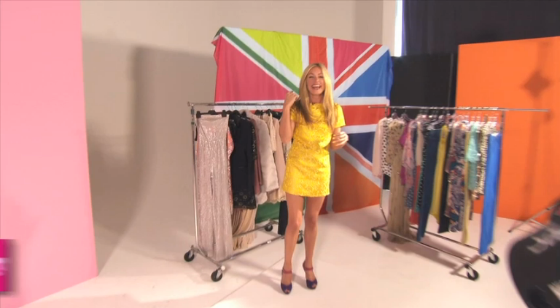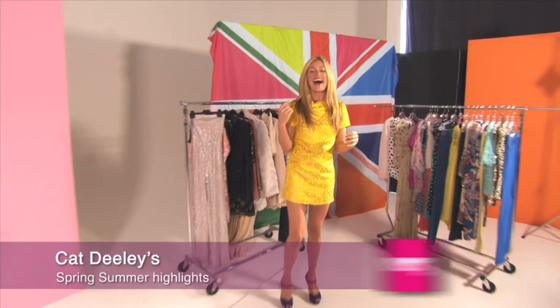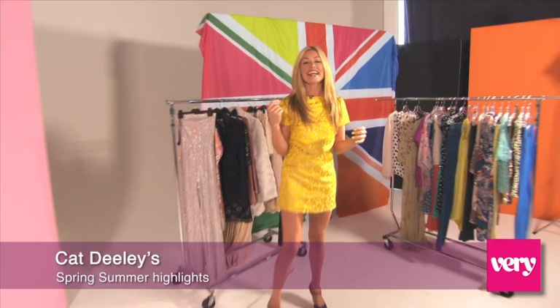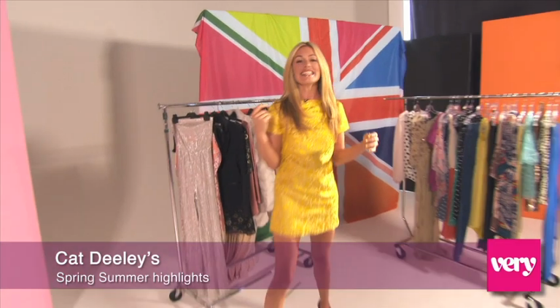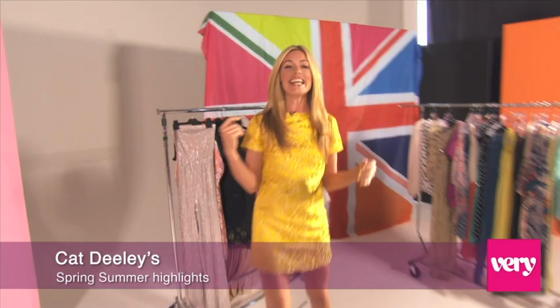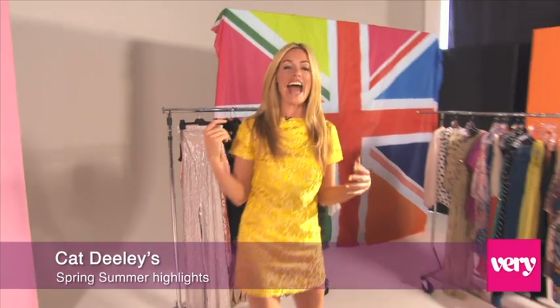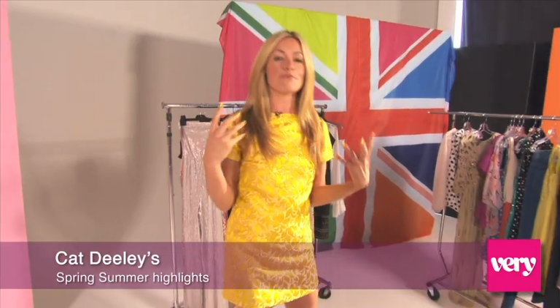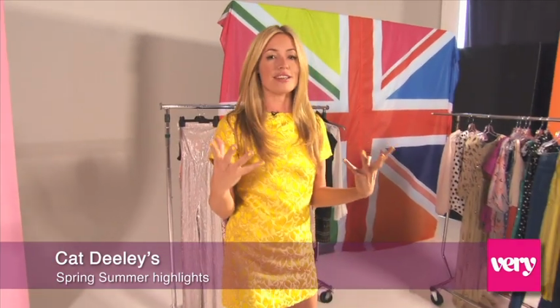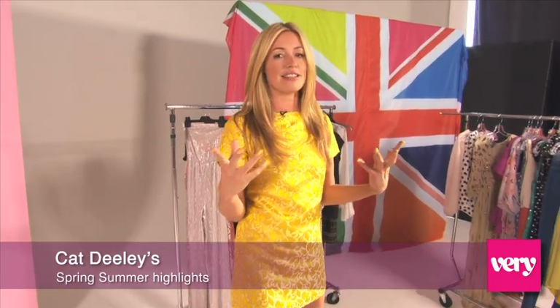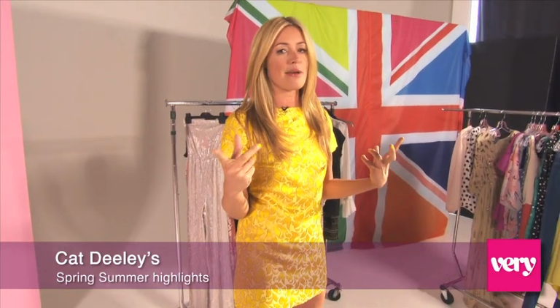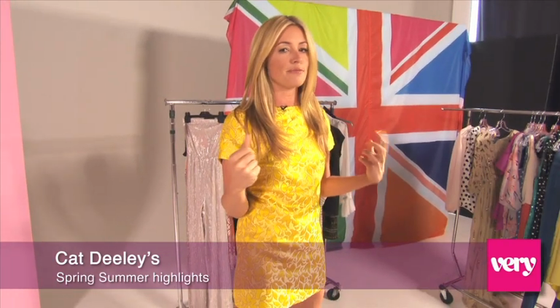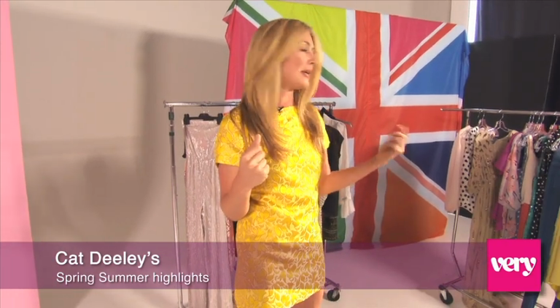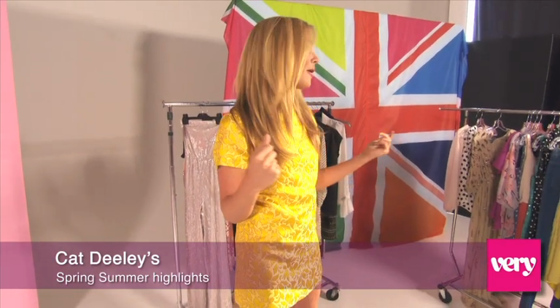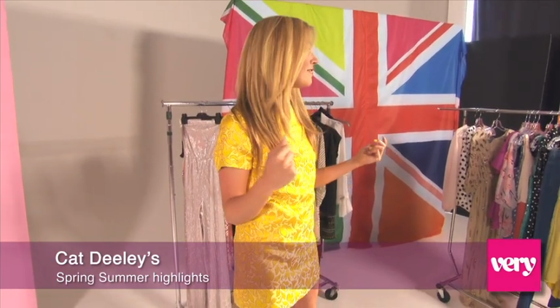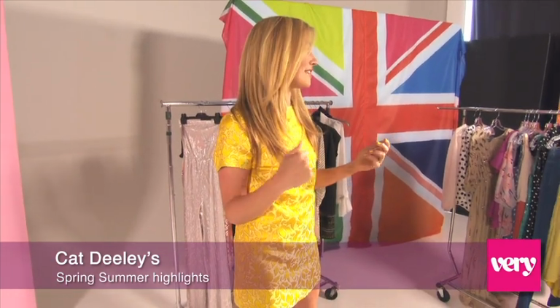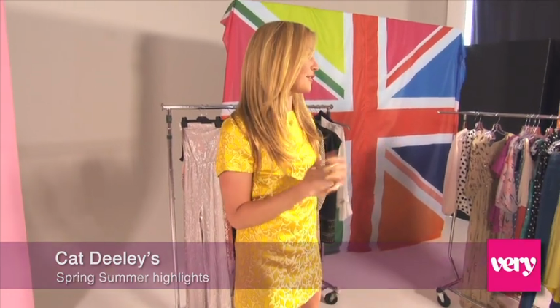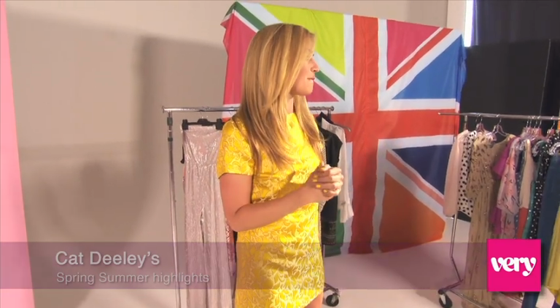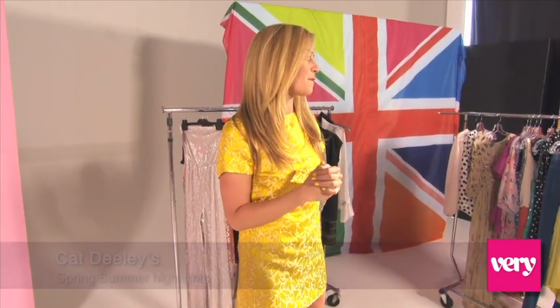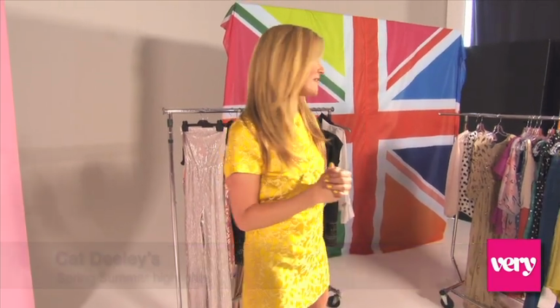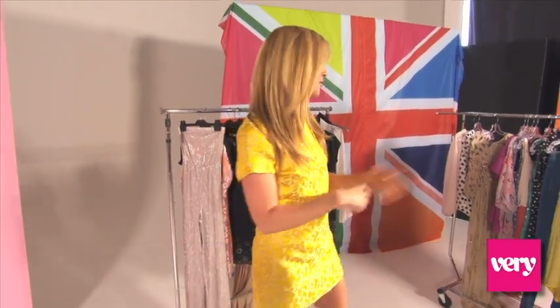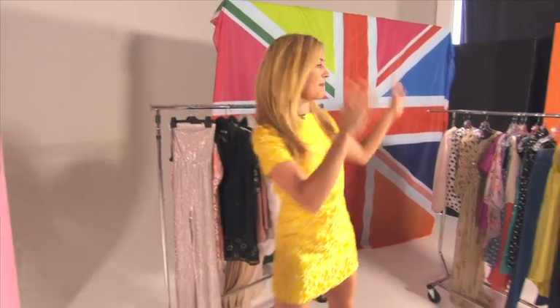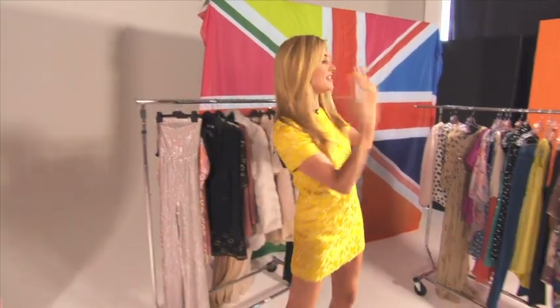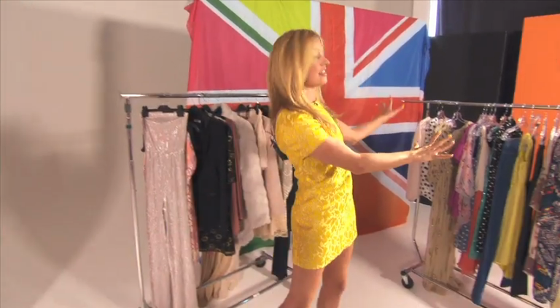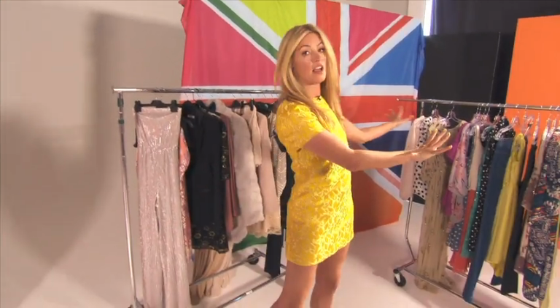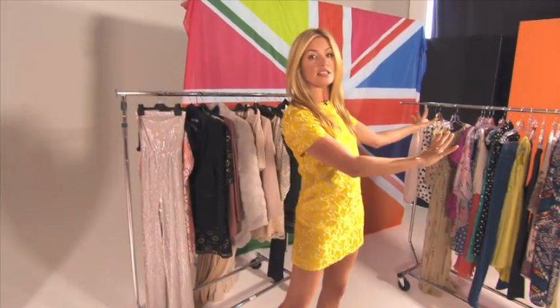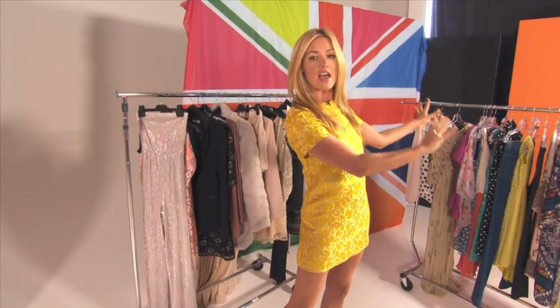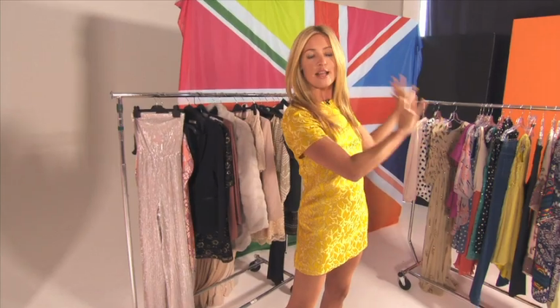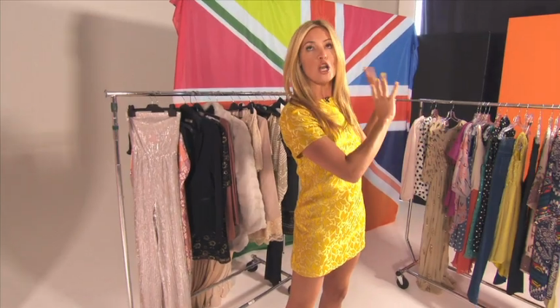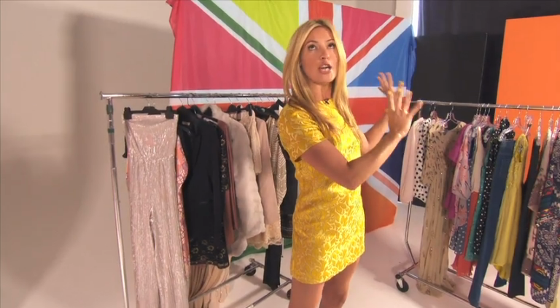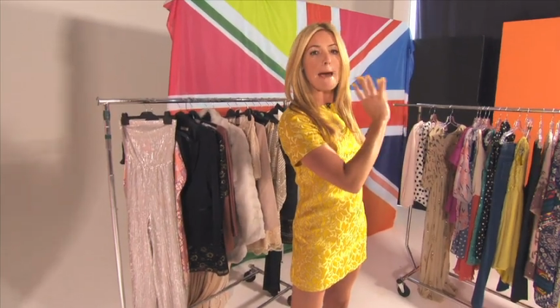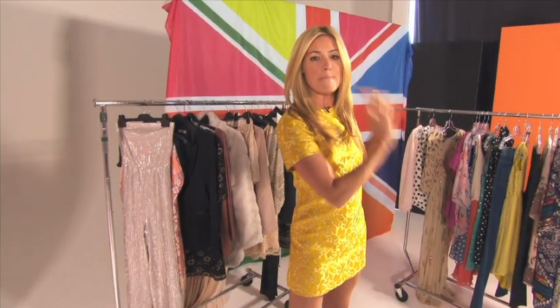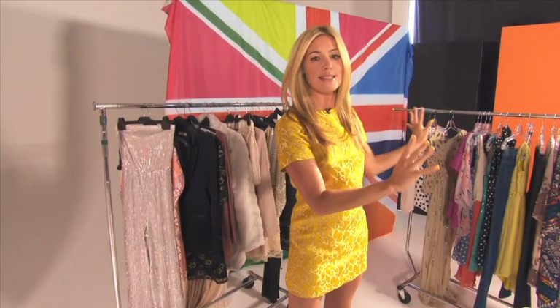I'm Kat Dooley and I'm so excited about being a part of this collection for Very.com. I've seen the clothes — they look amazing.